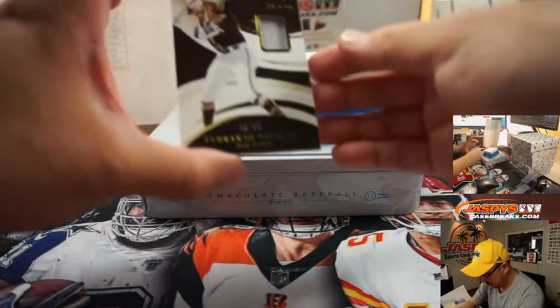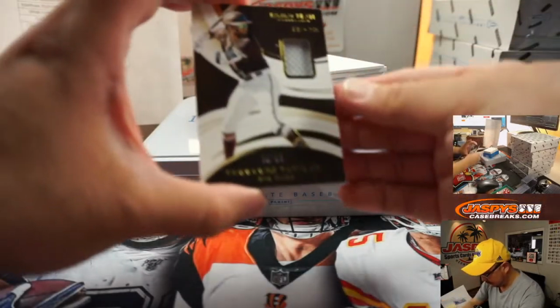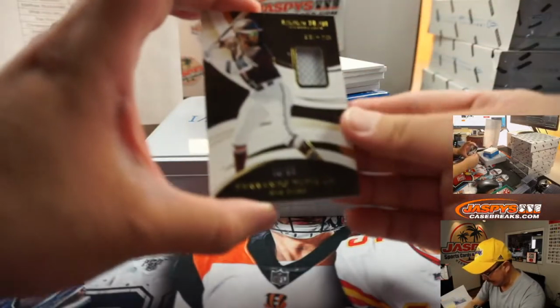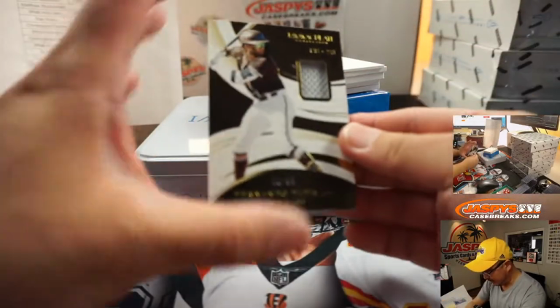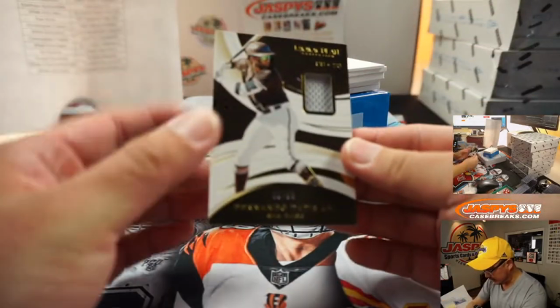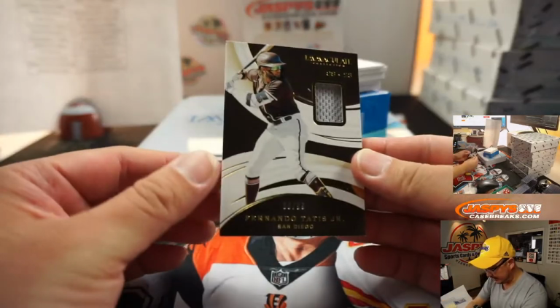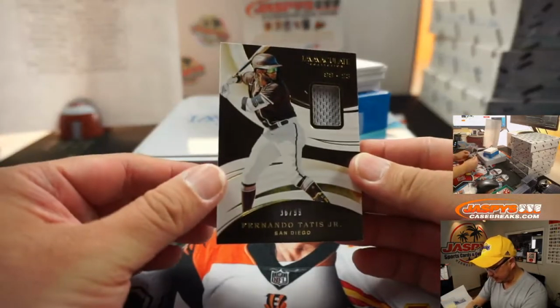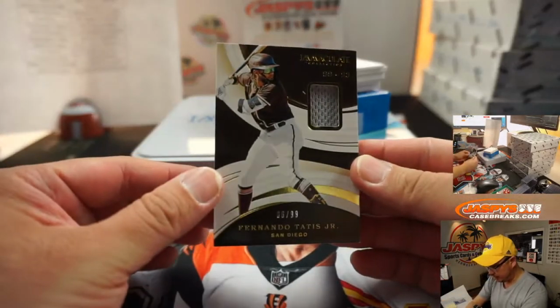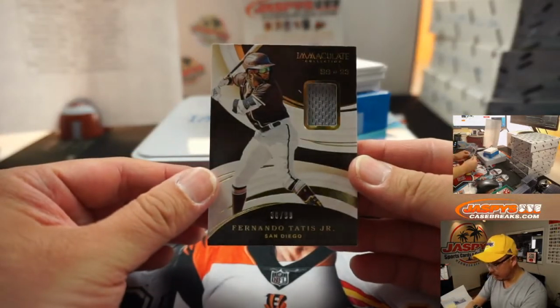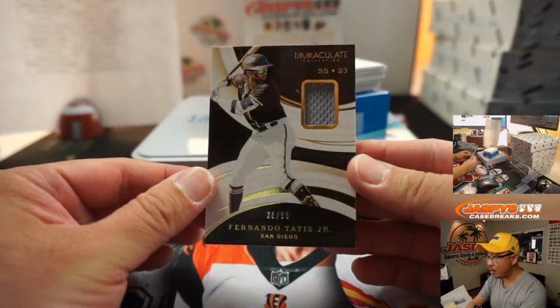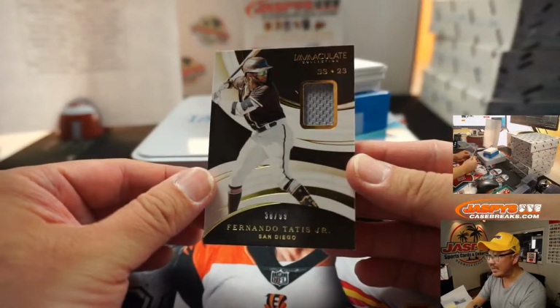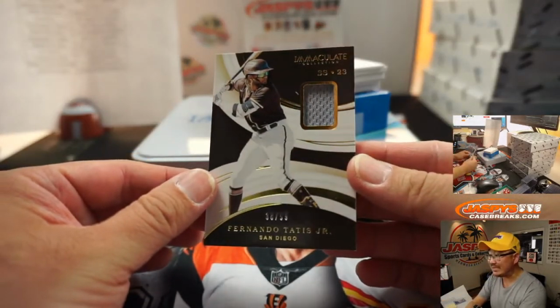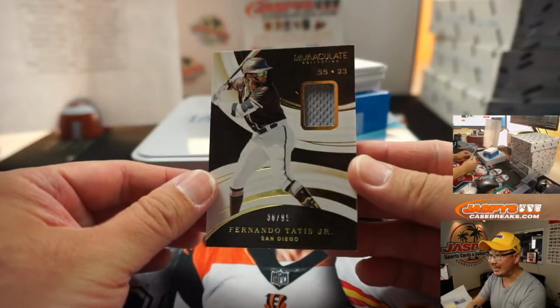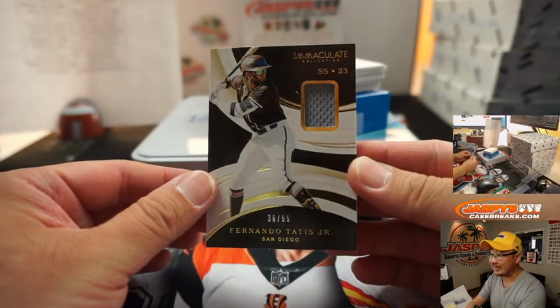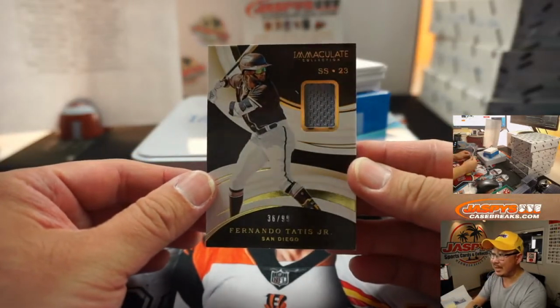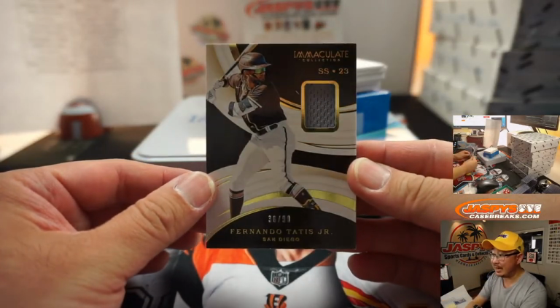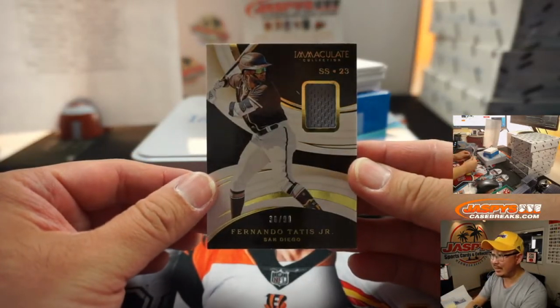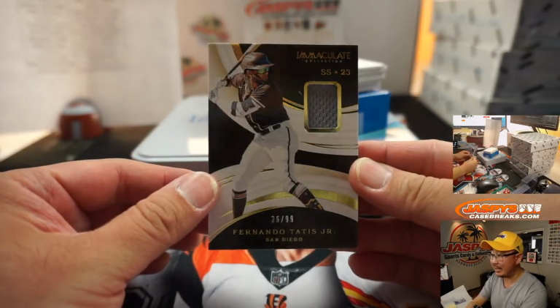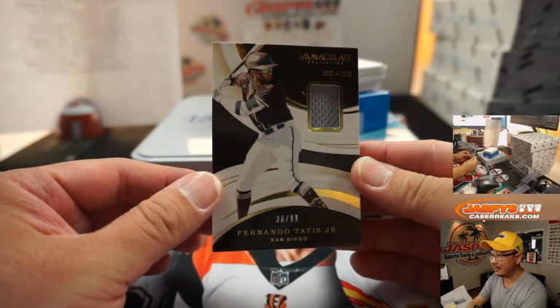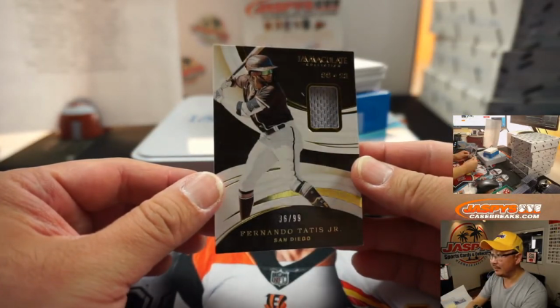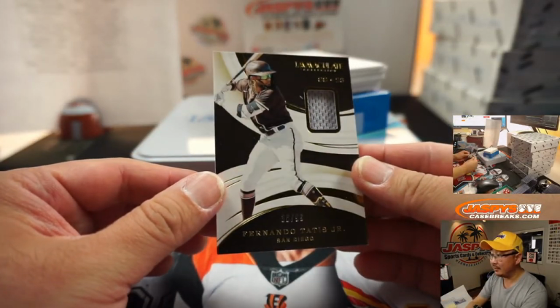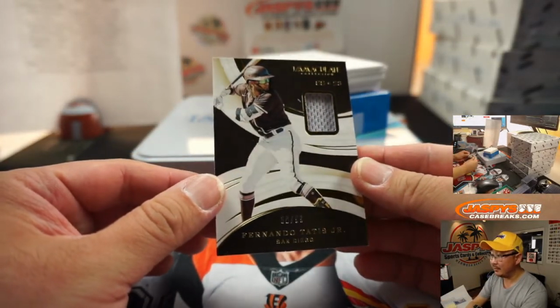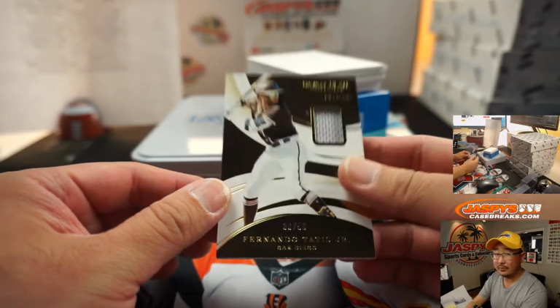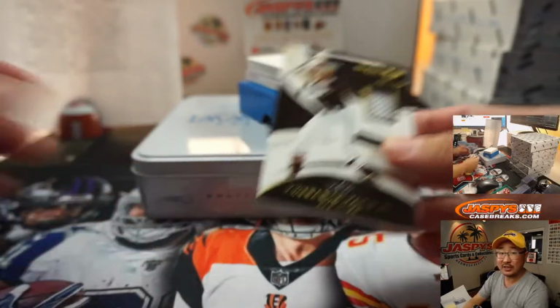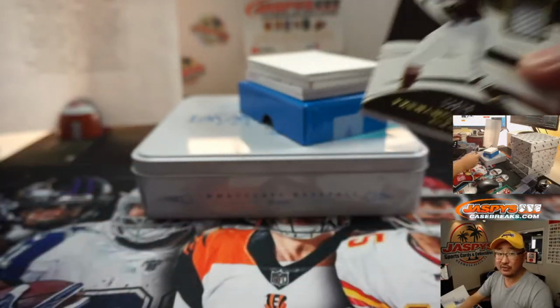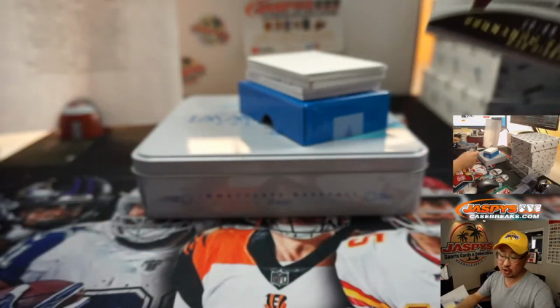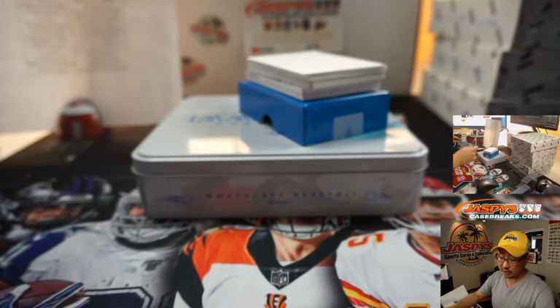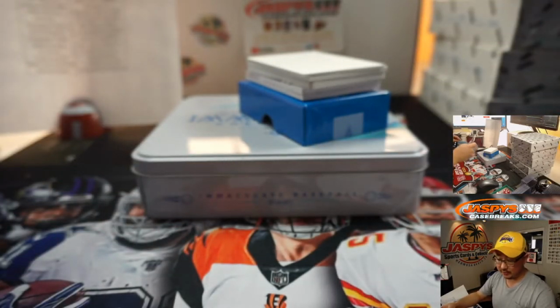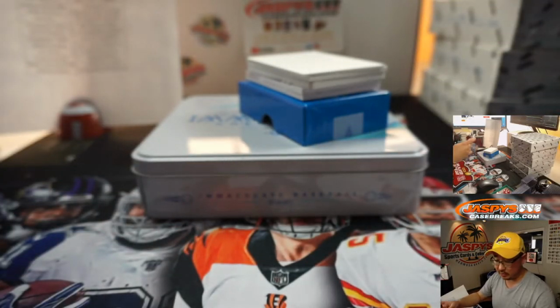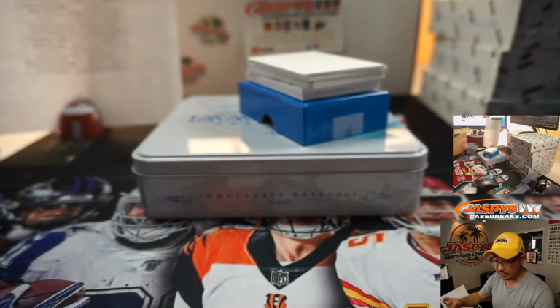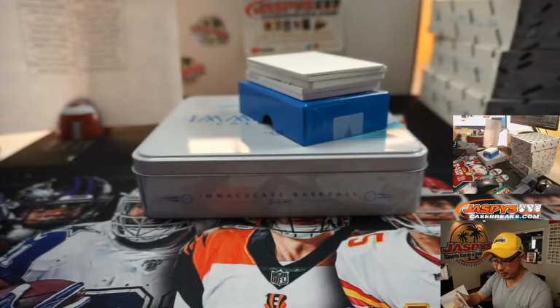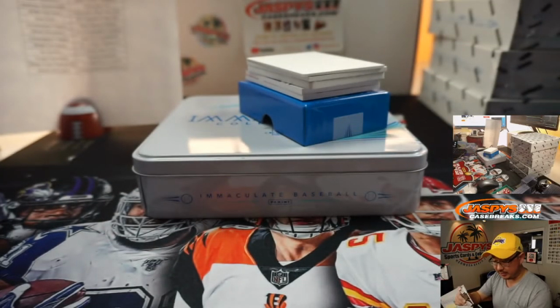Fernando Tatis Jr., 36 out of 99 — piece of his jersey going to Chris.